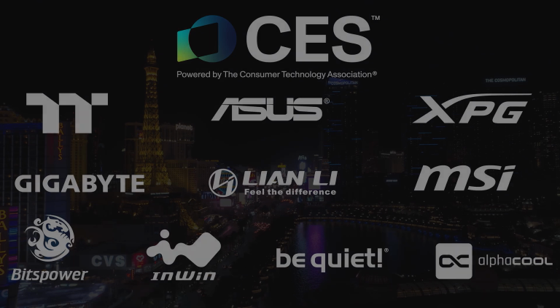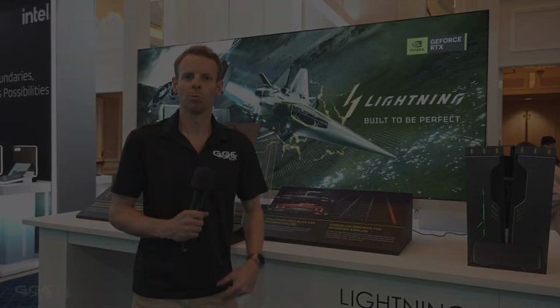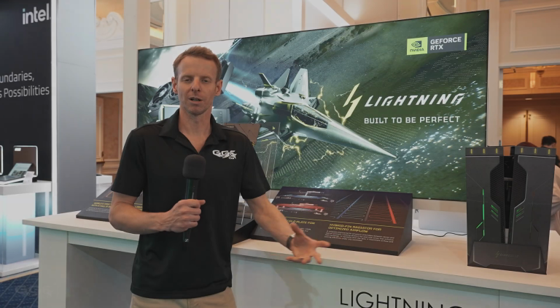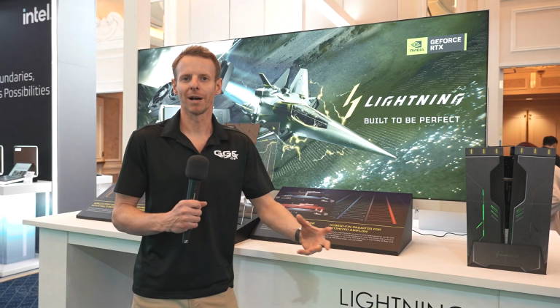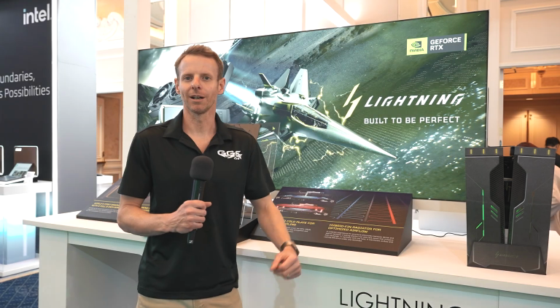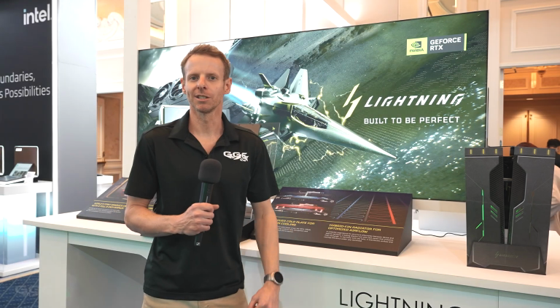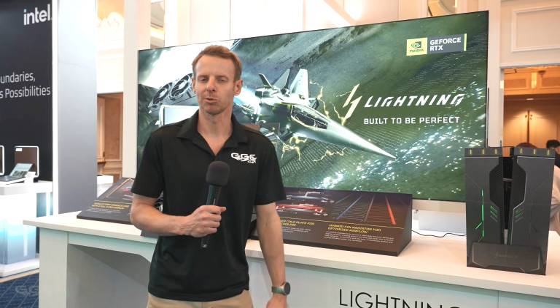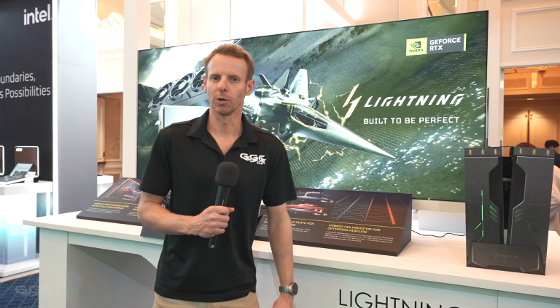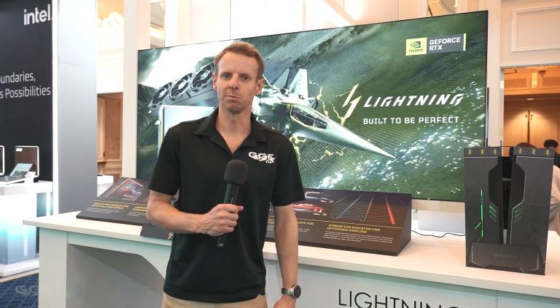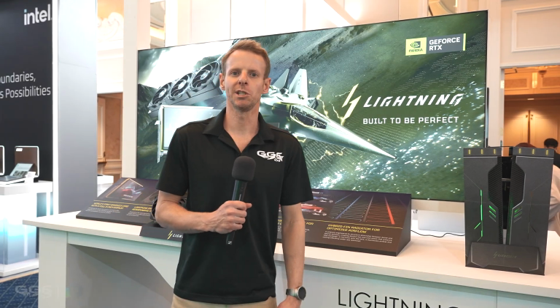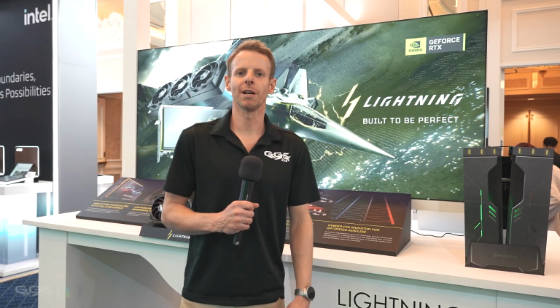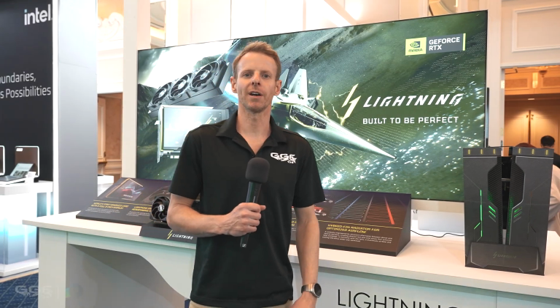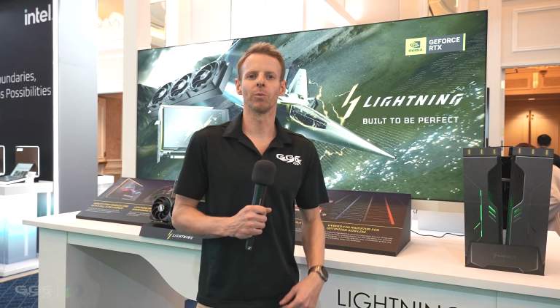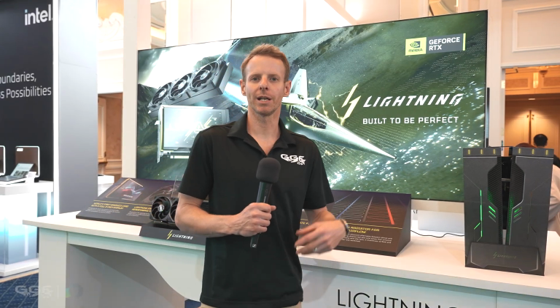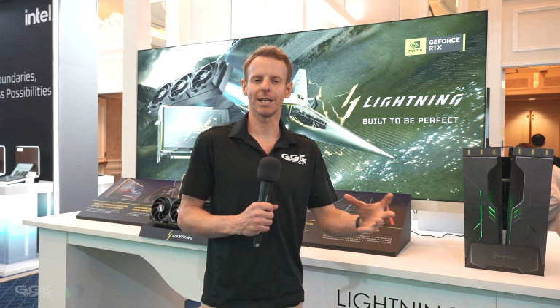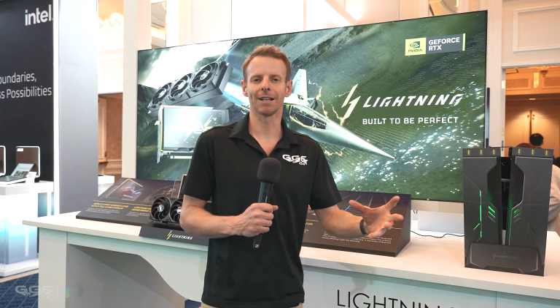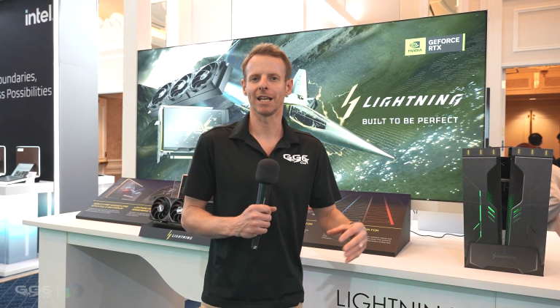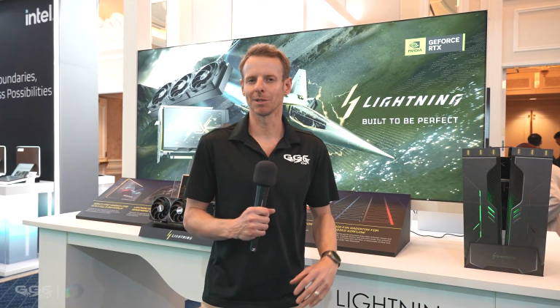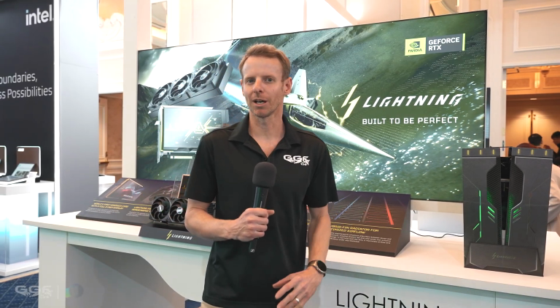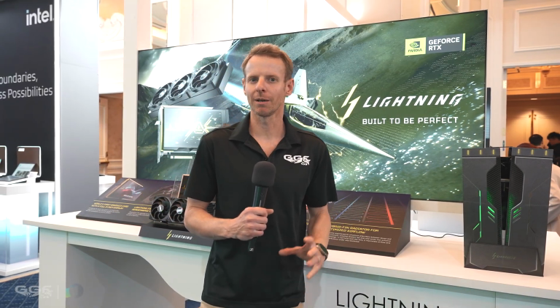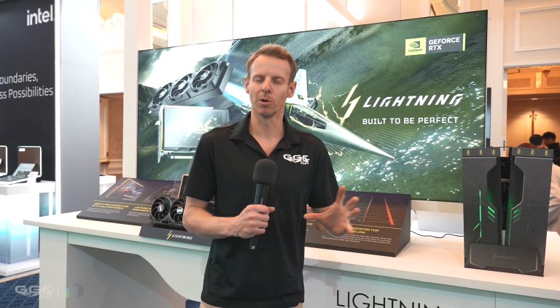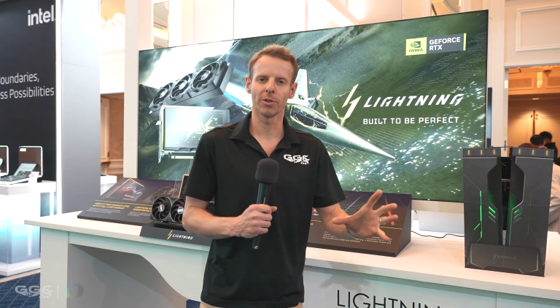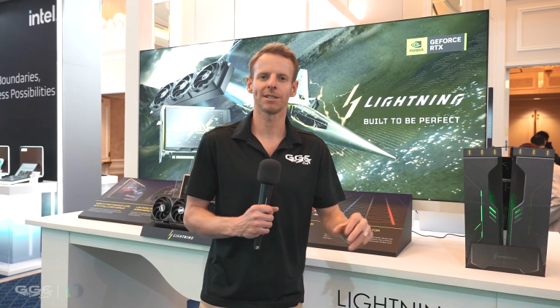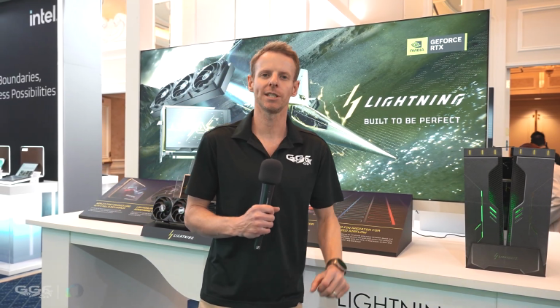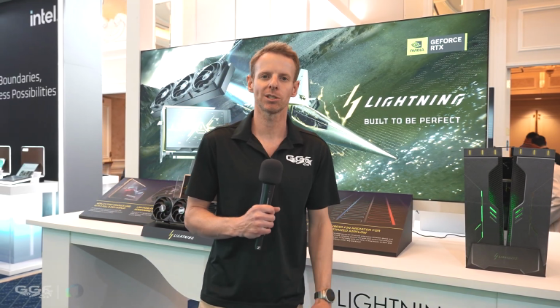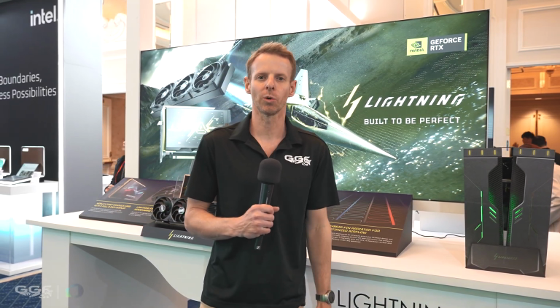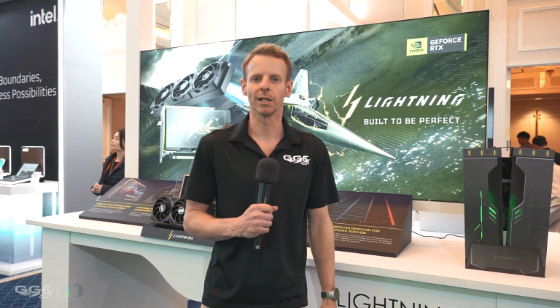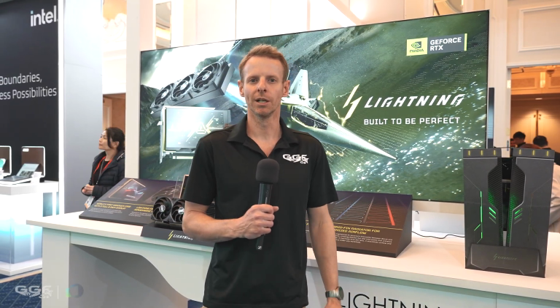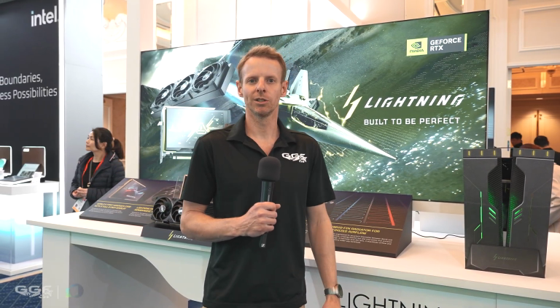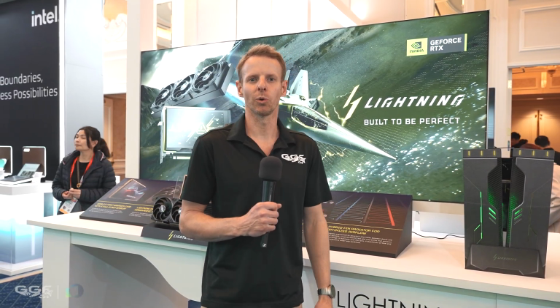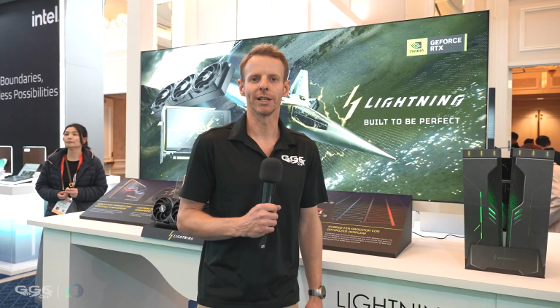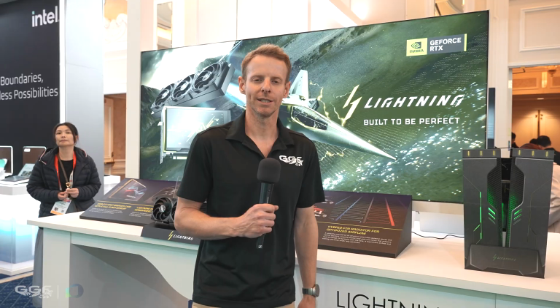Welcome back guys, I'm Stuart from GGF and we are here at the MSI booth at CS2026.